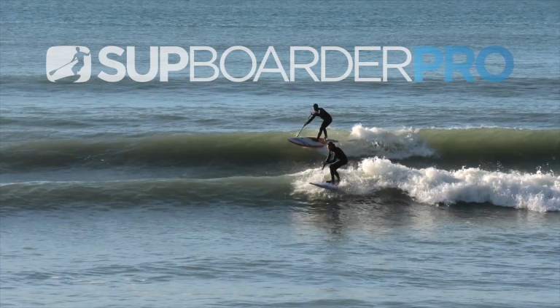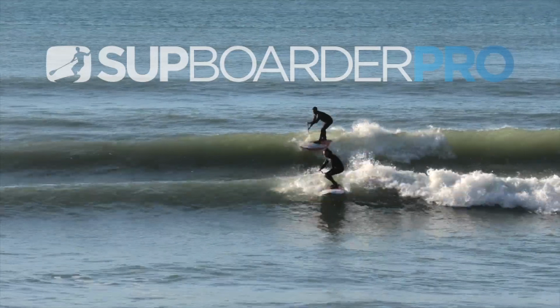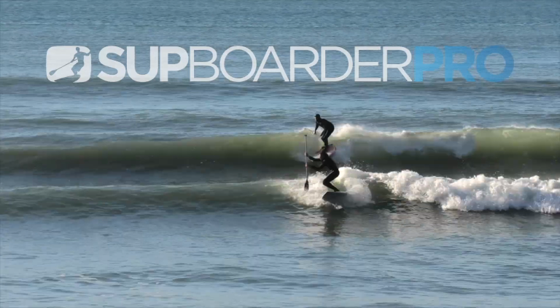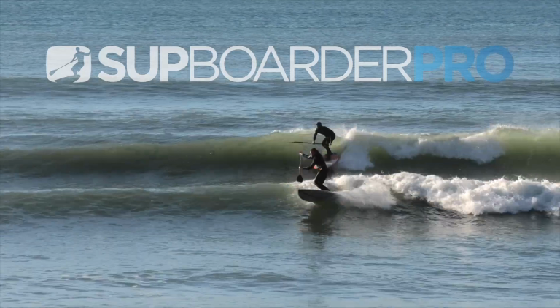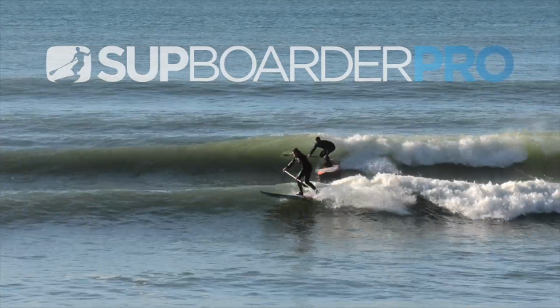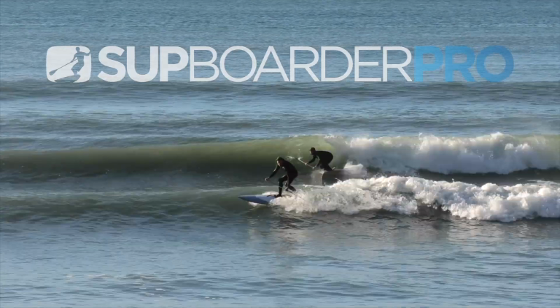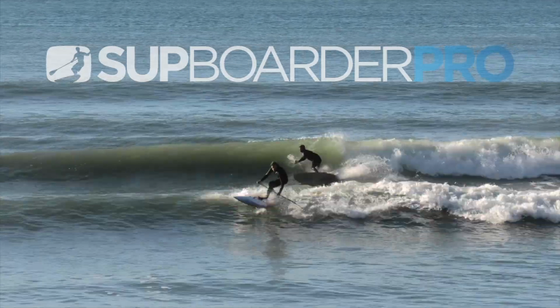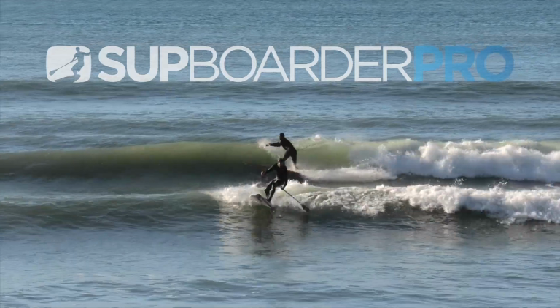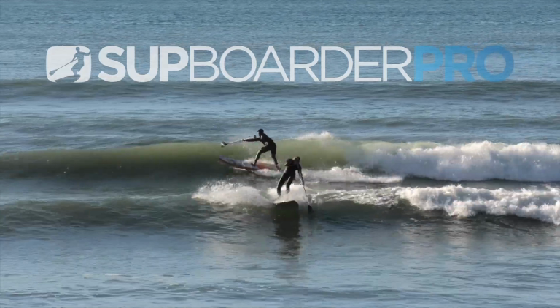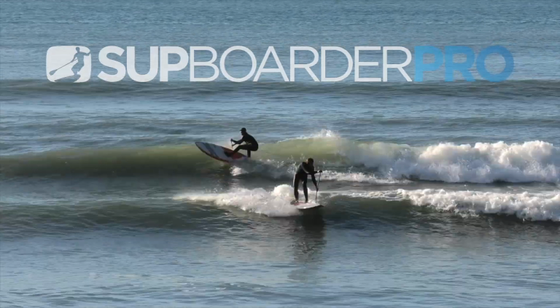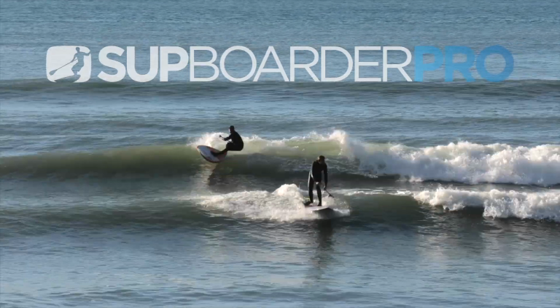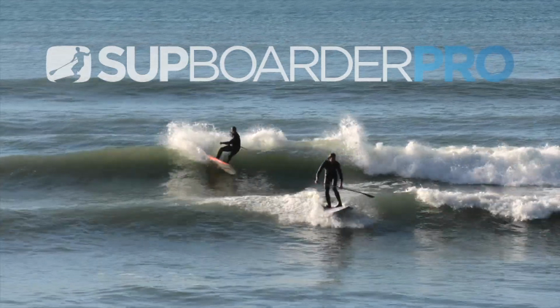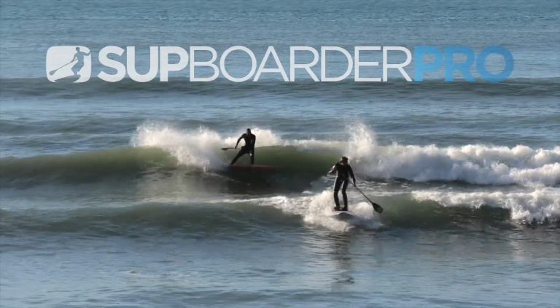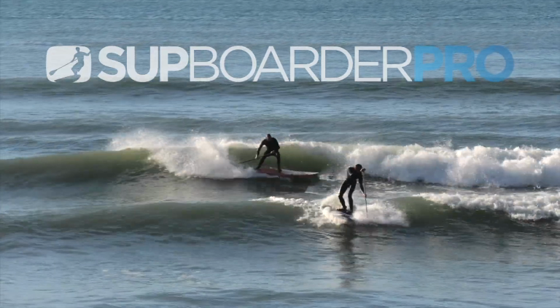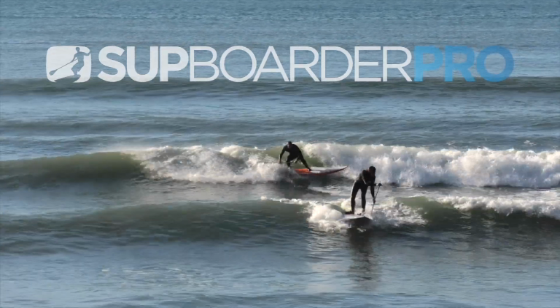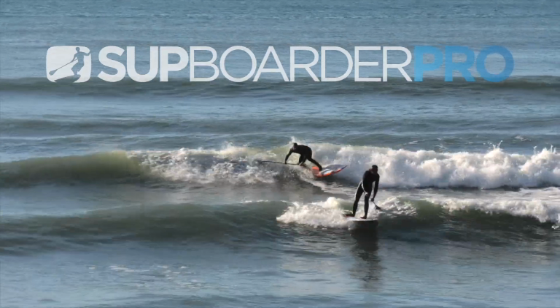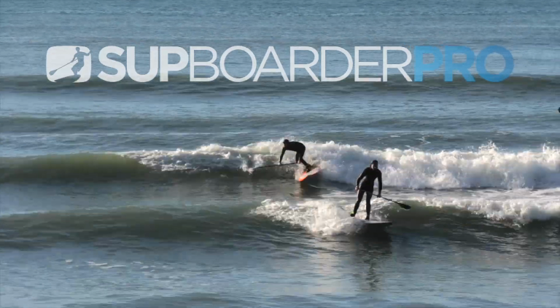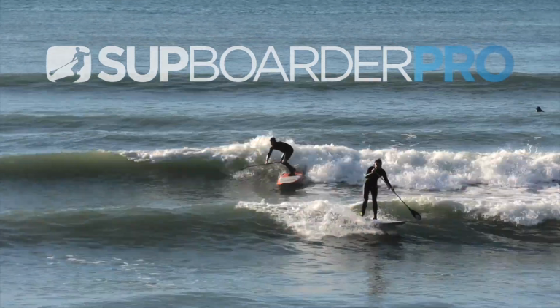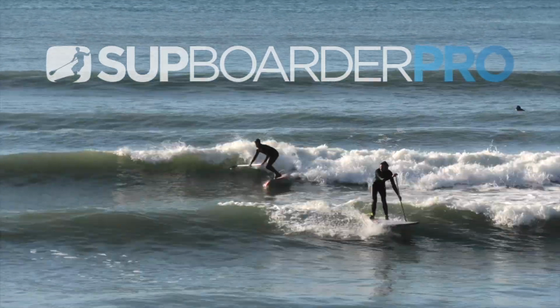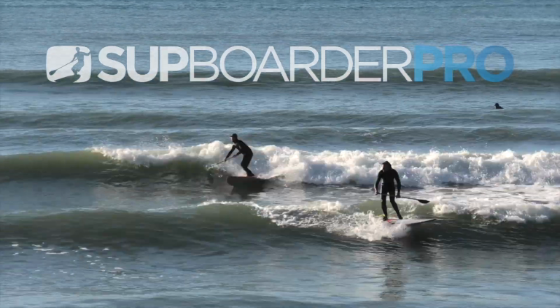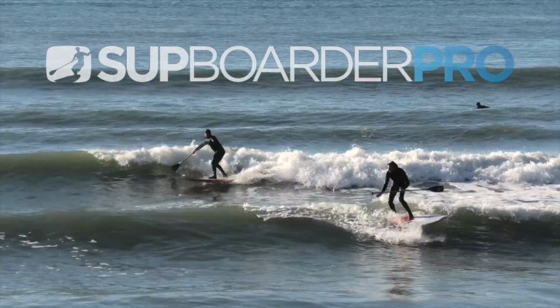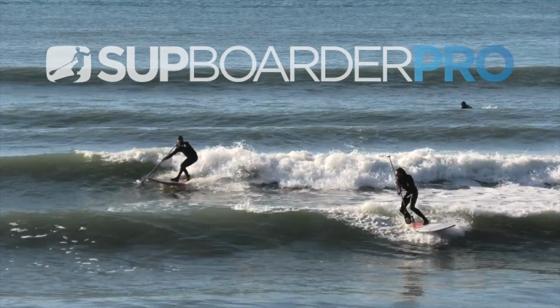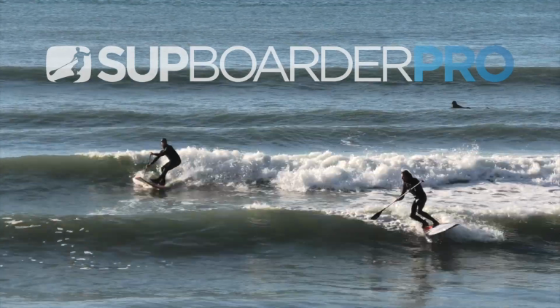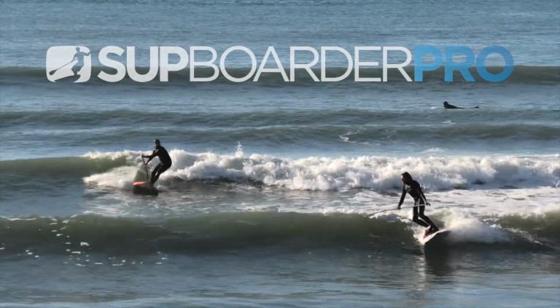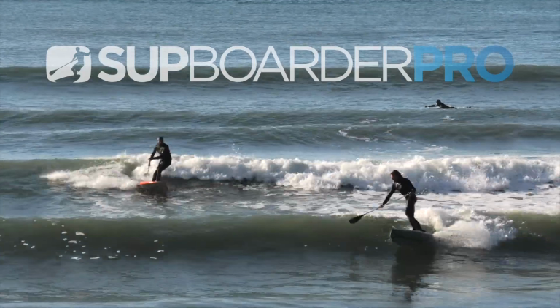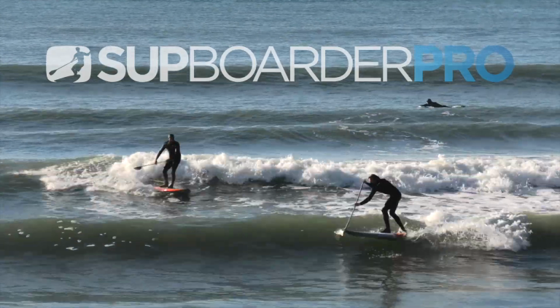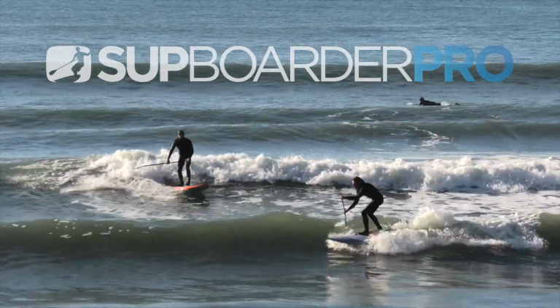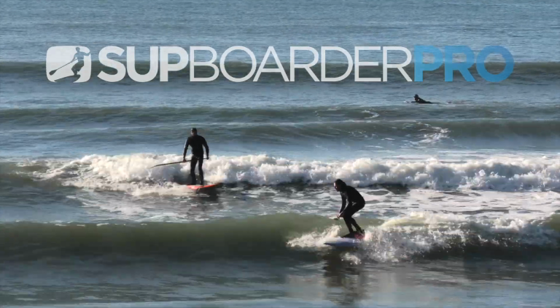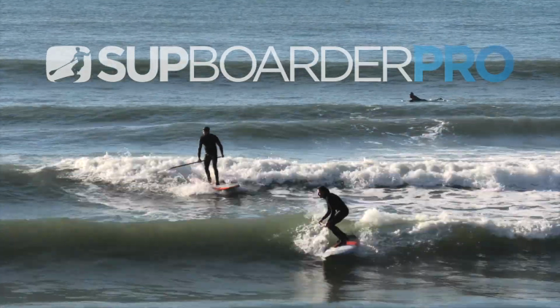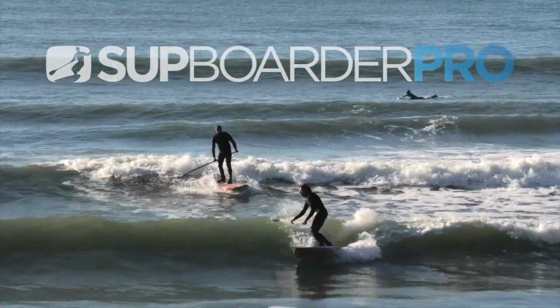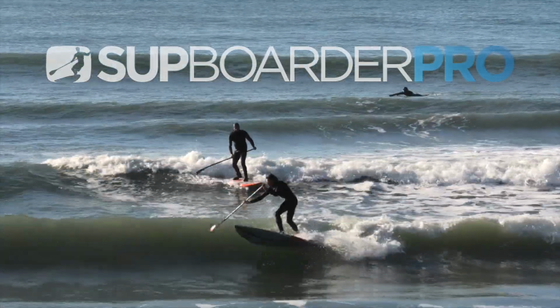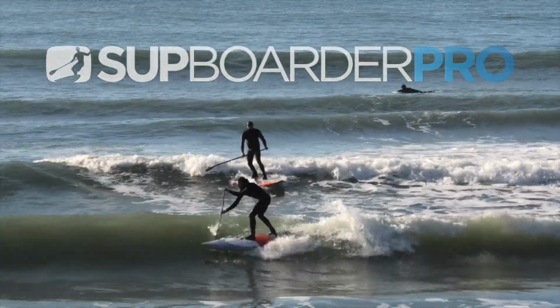Hello everybody, welcome back to another SUP Boarder Pro video. This is the 2021 SUP Boarder Pro Performance Board Test.